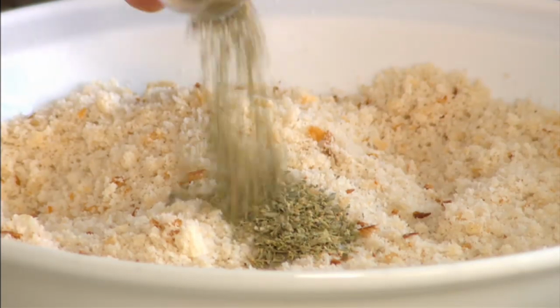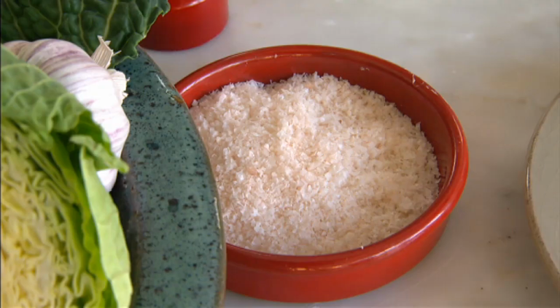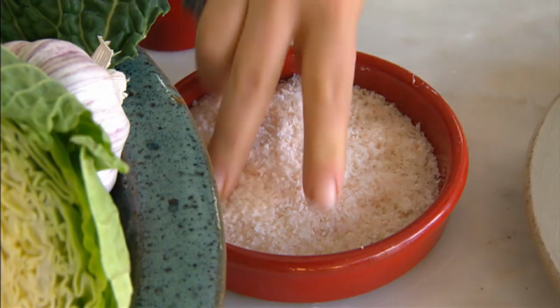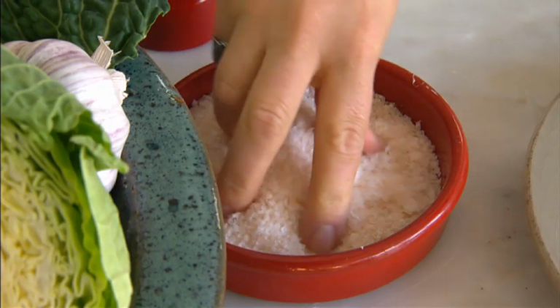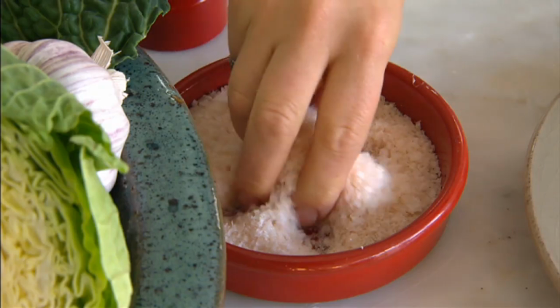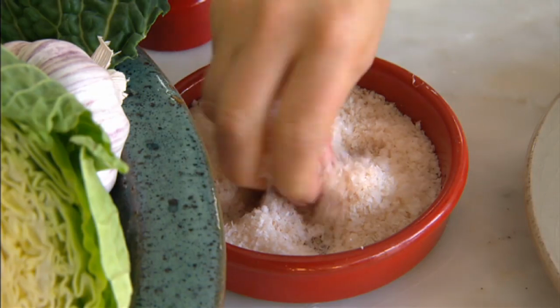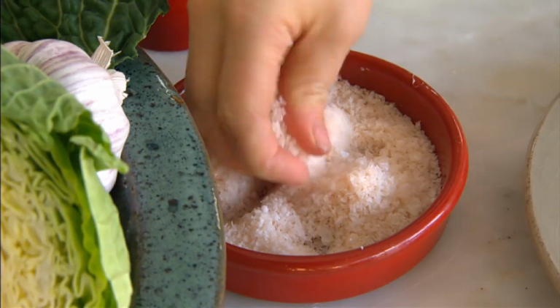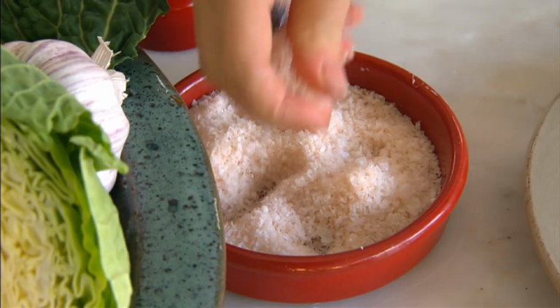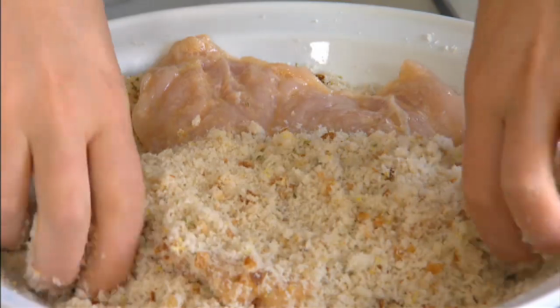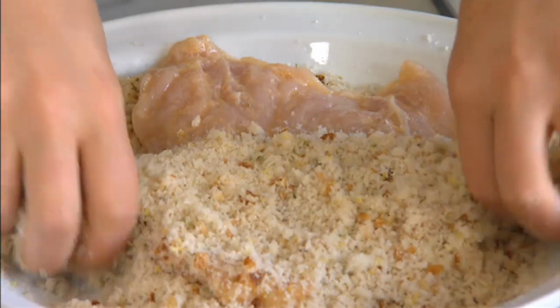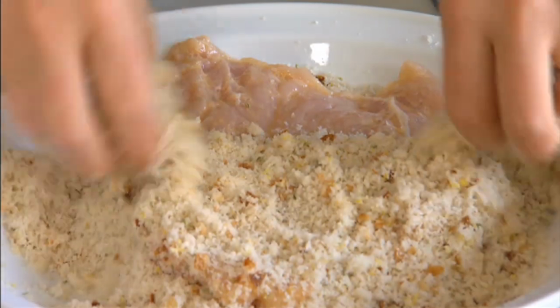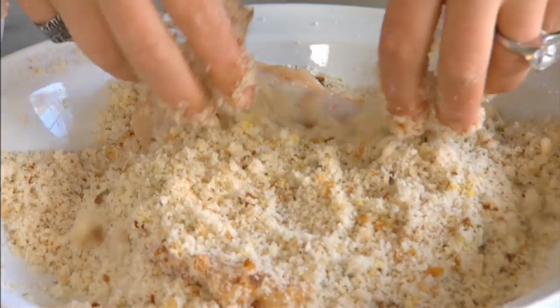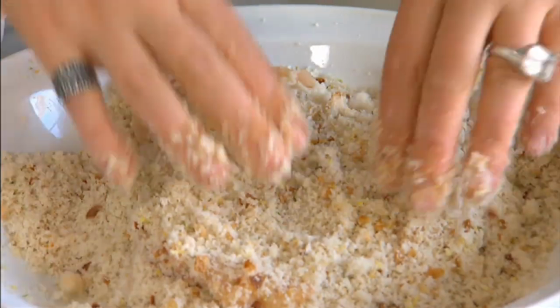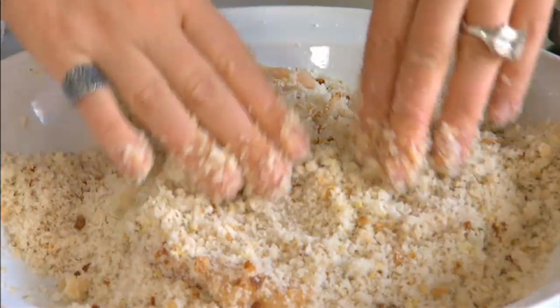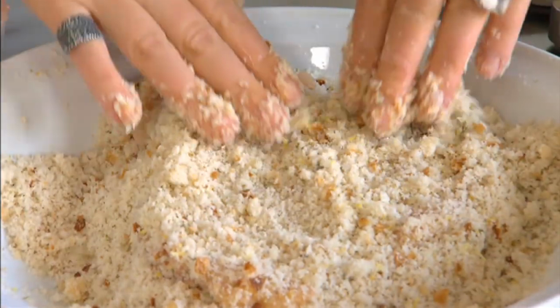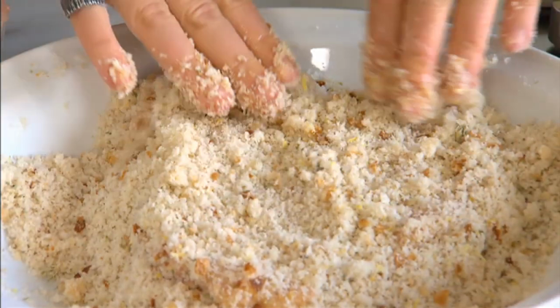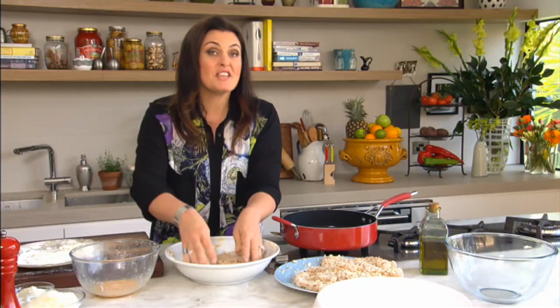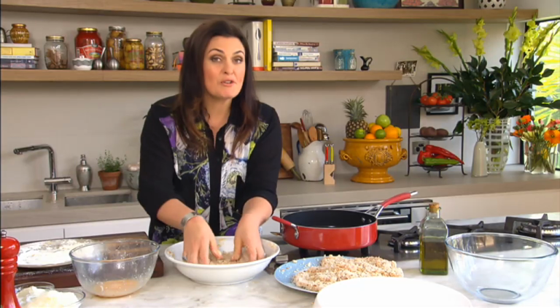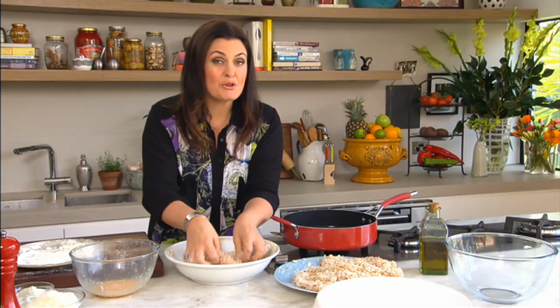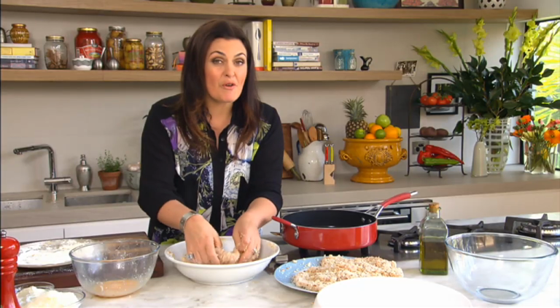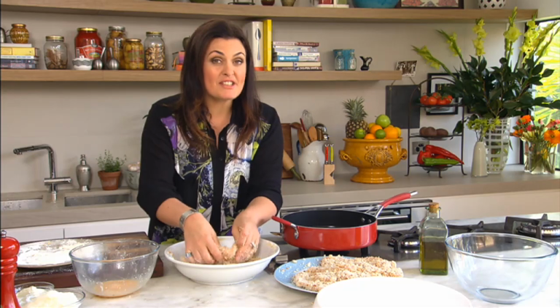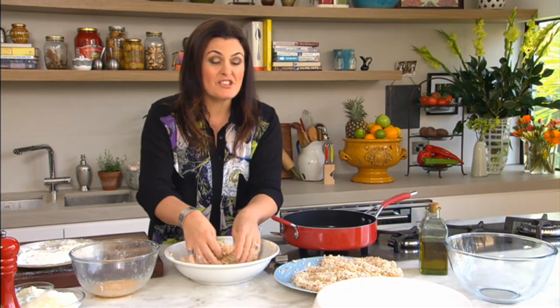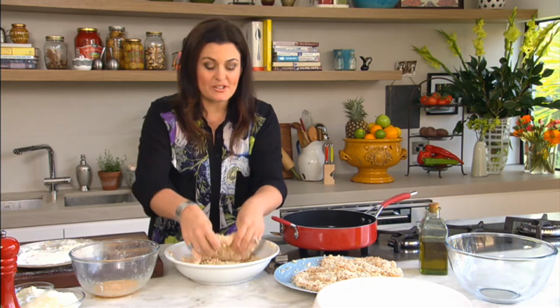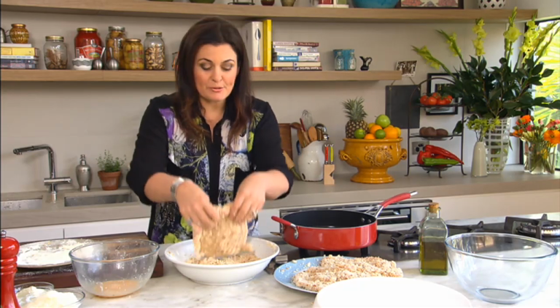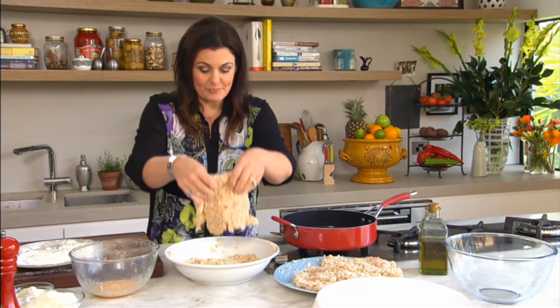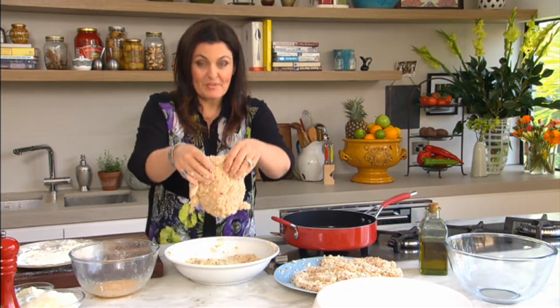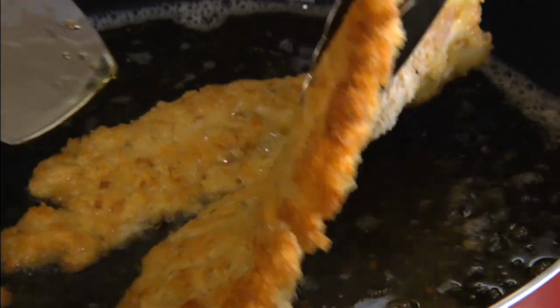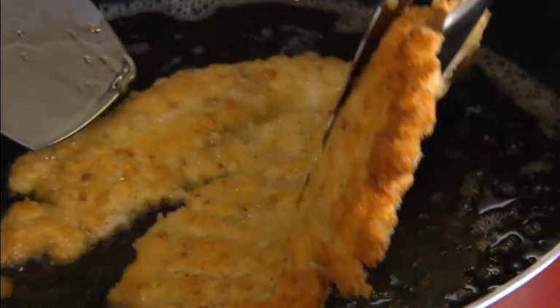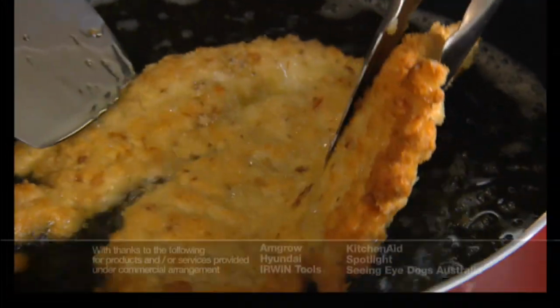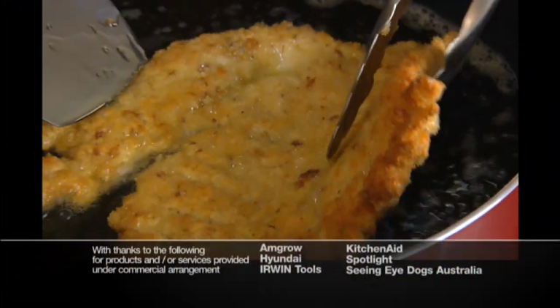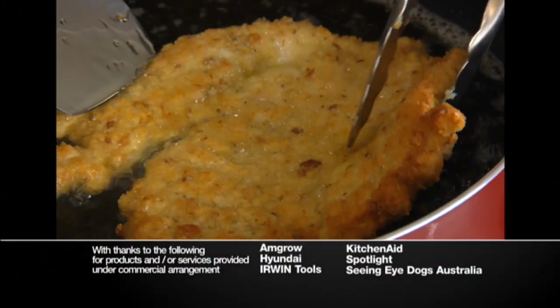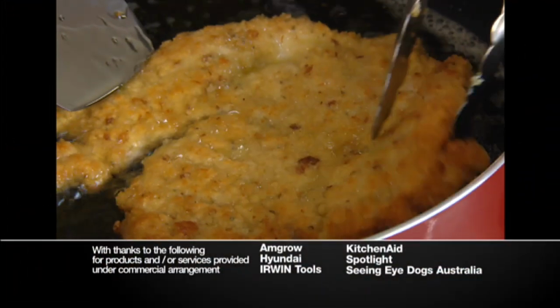Master the art of an Aussie pub classic. The secret to a great schnitzel is all in the crumbs.